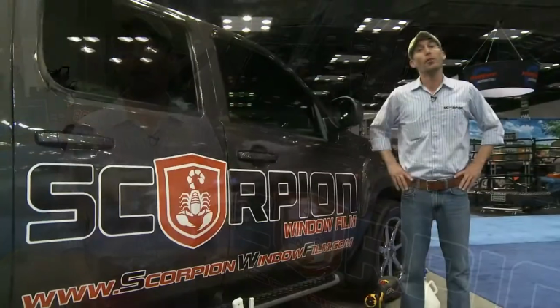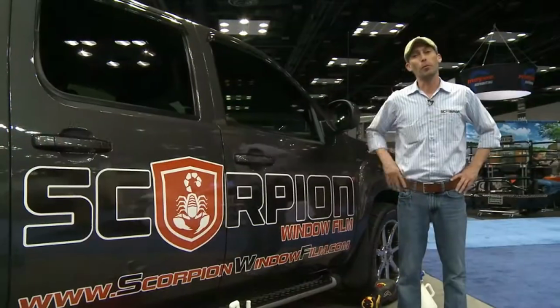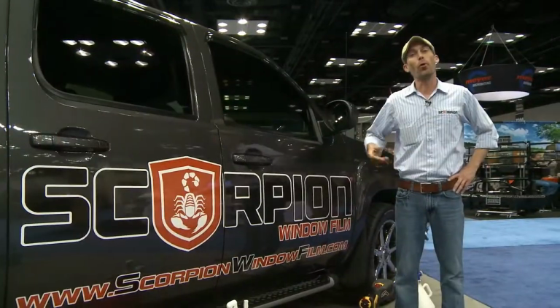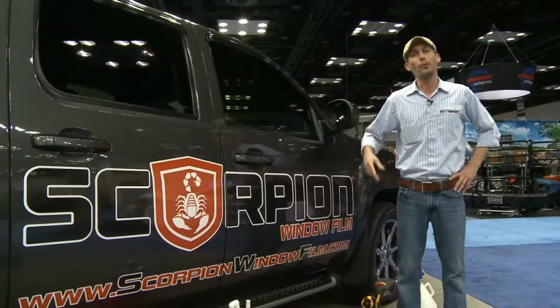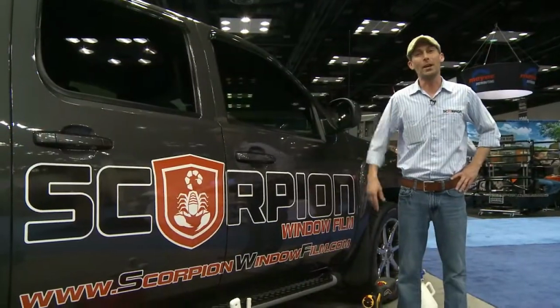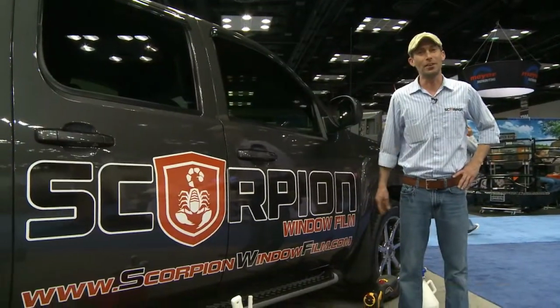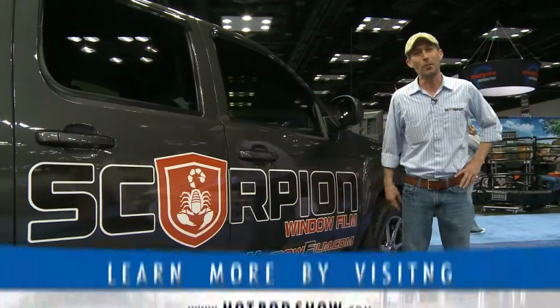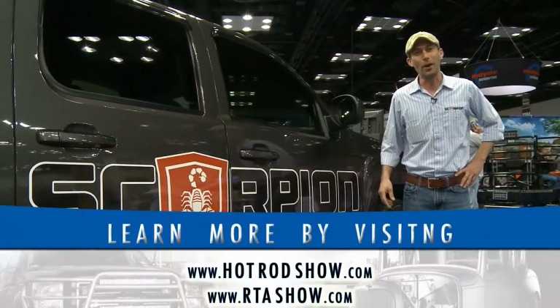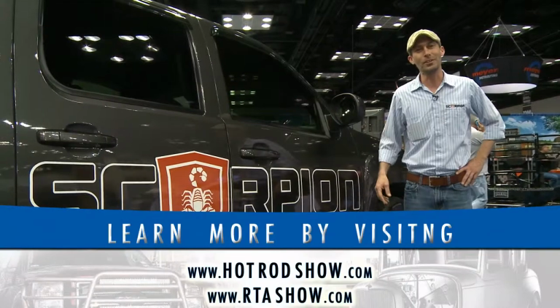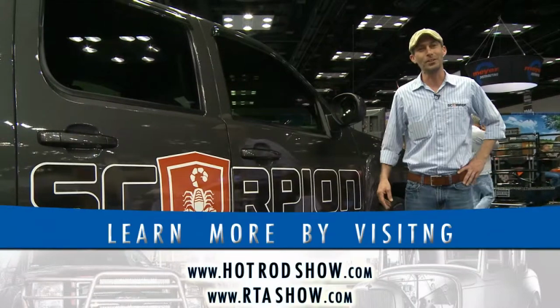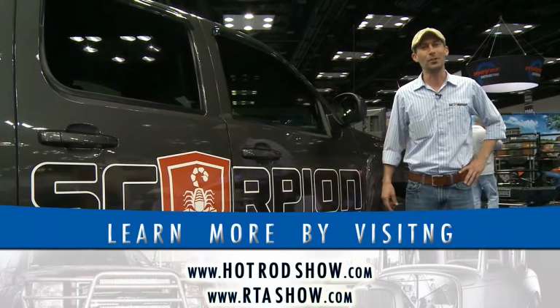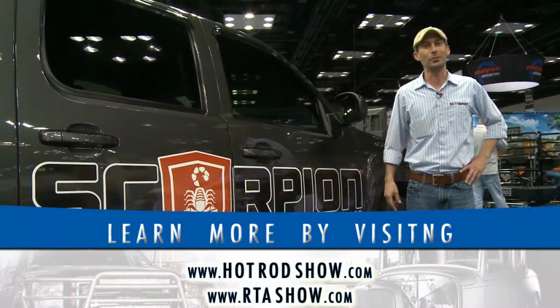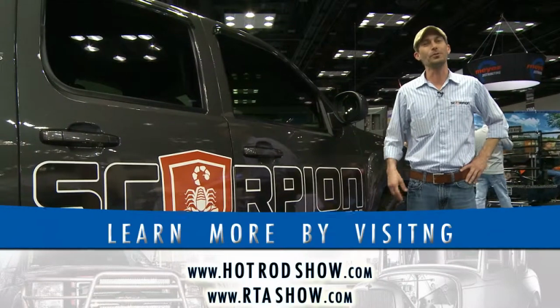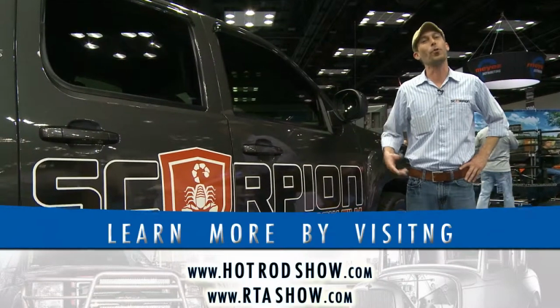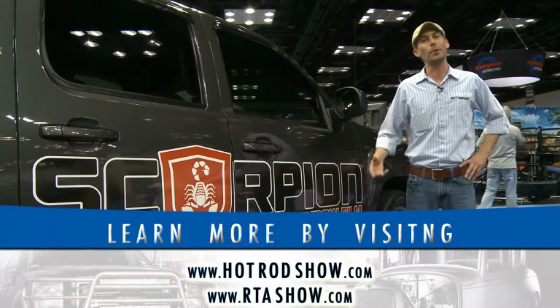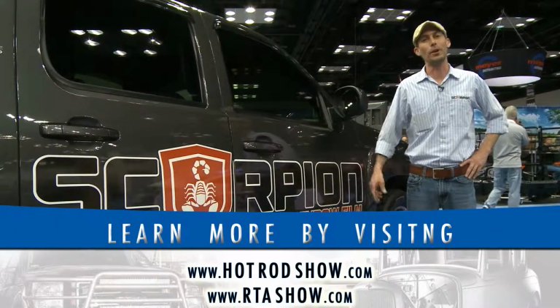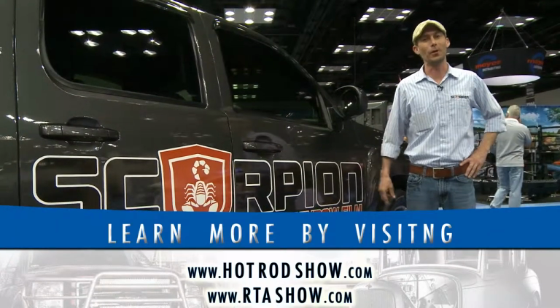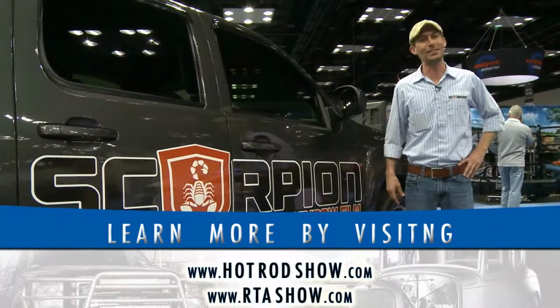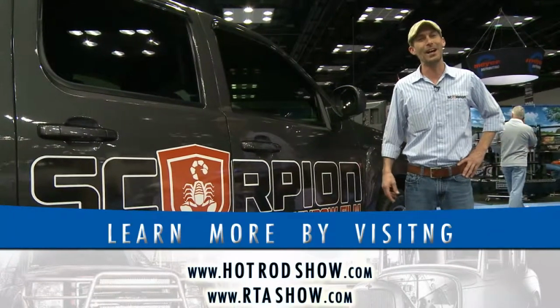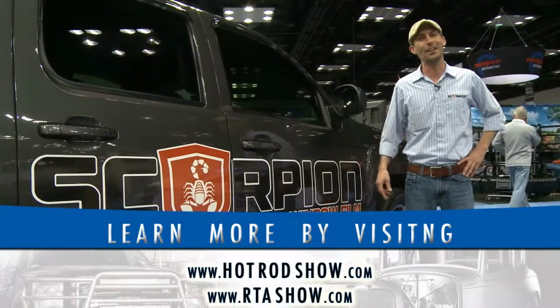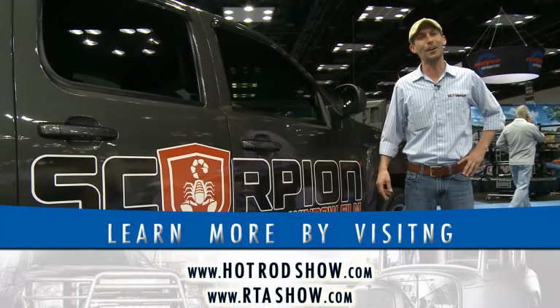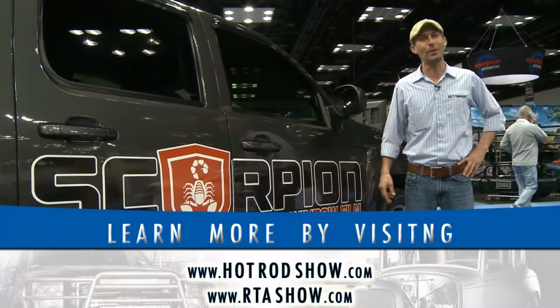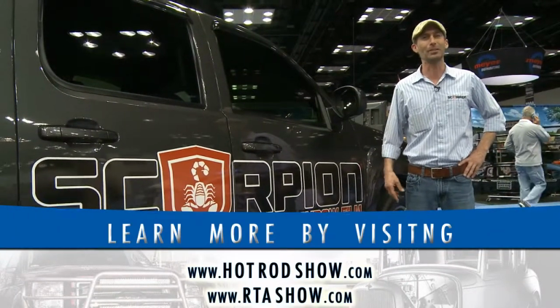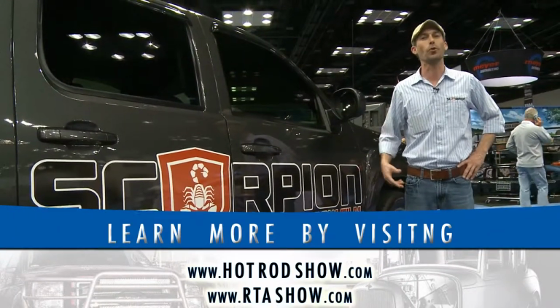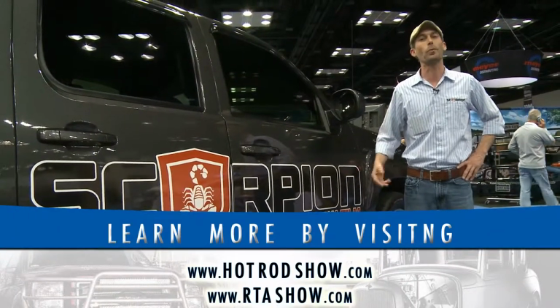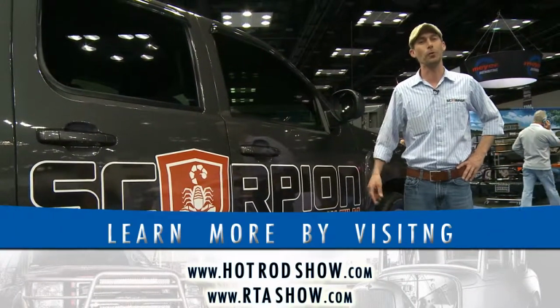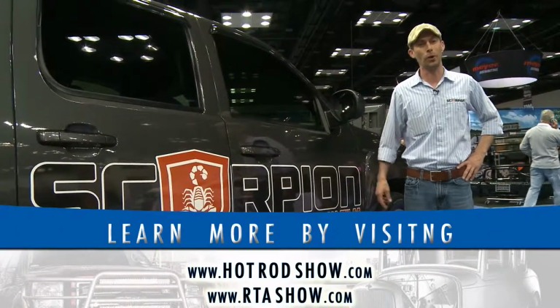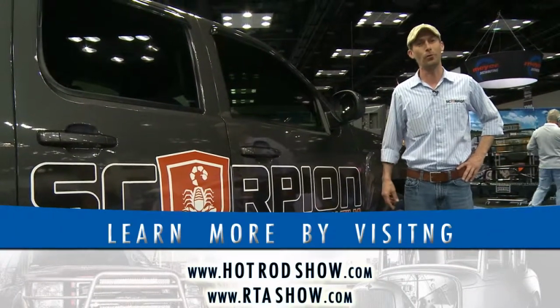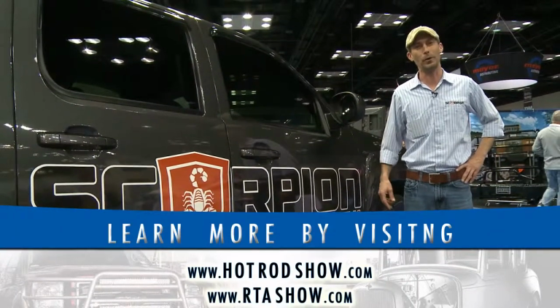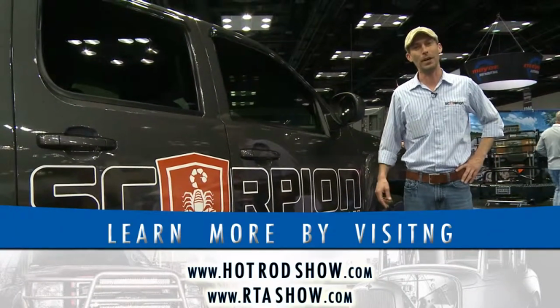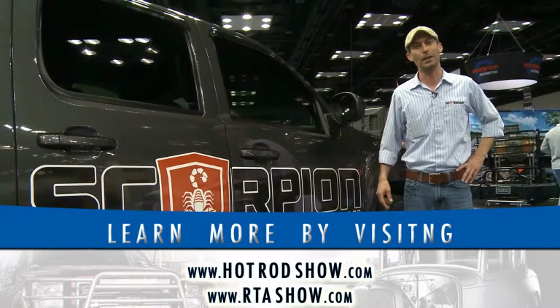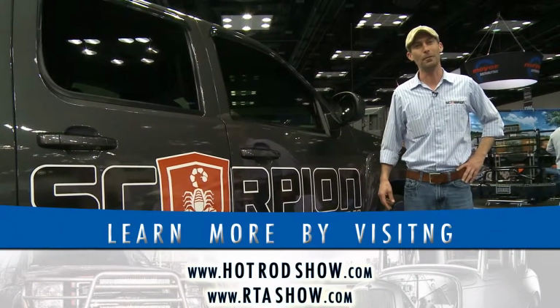For more information on our products, you can go to scorpioncoatings.com and scorpionwindowfilm.com.